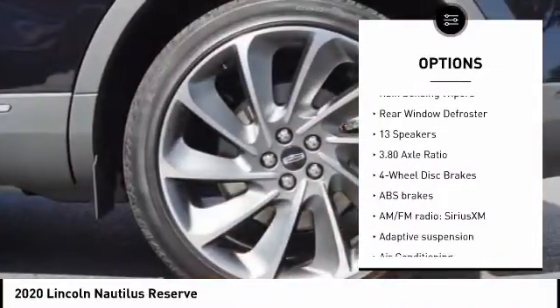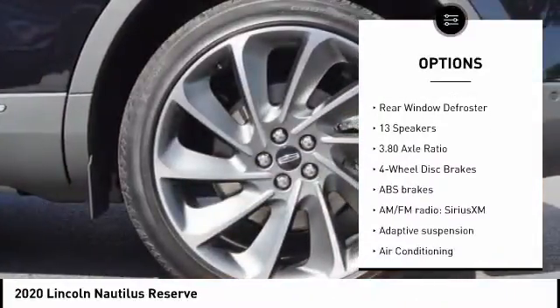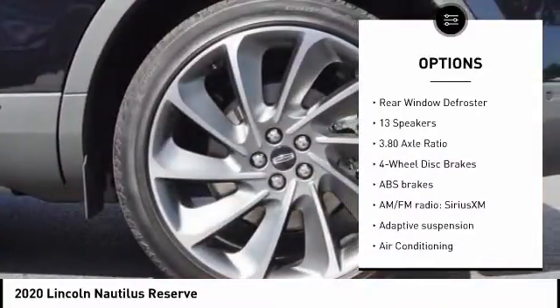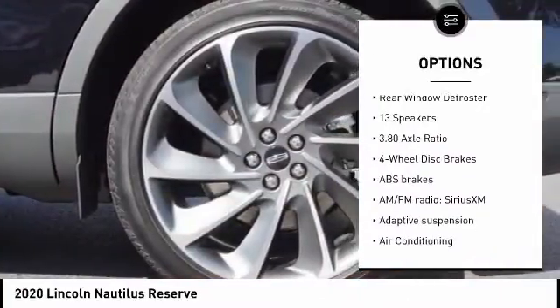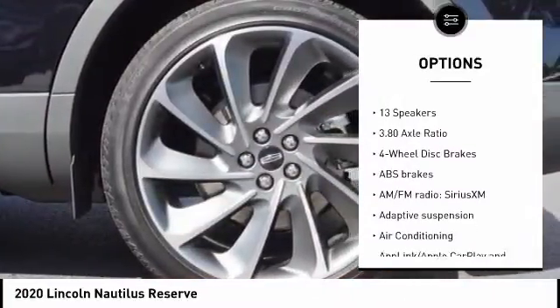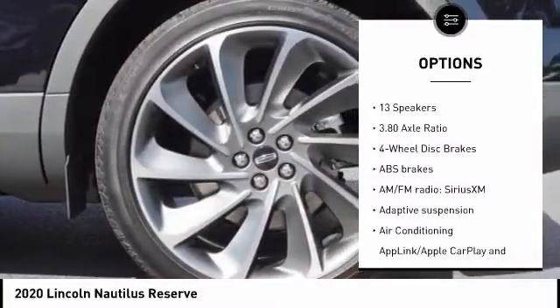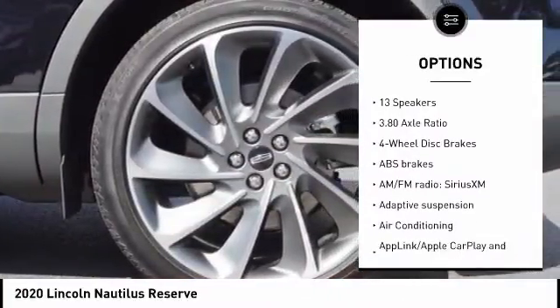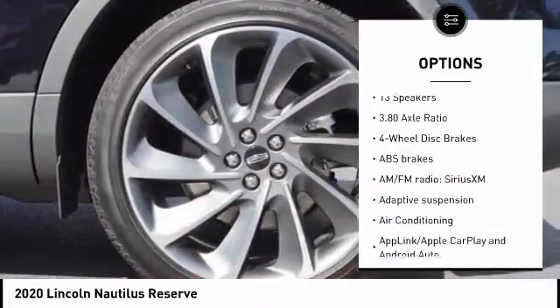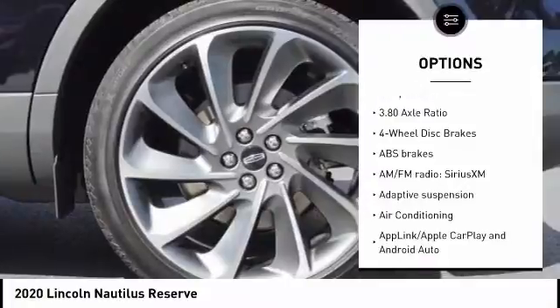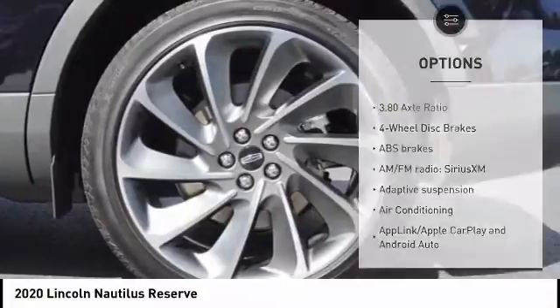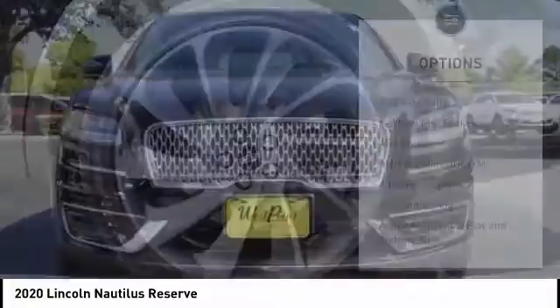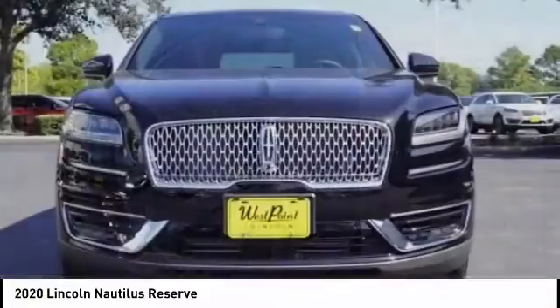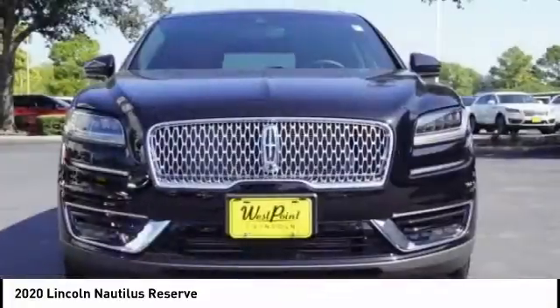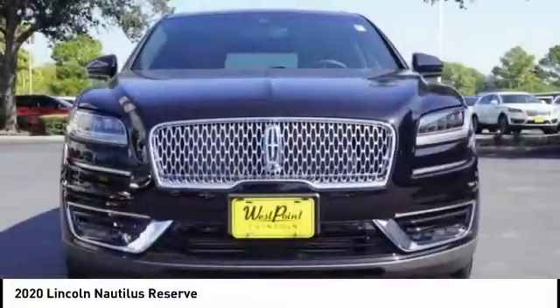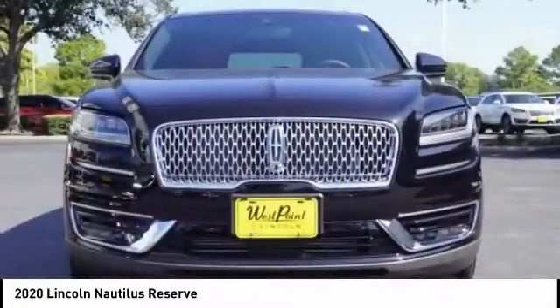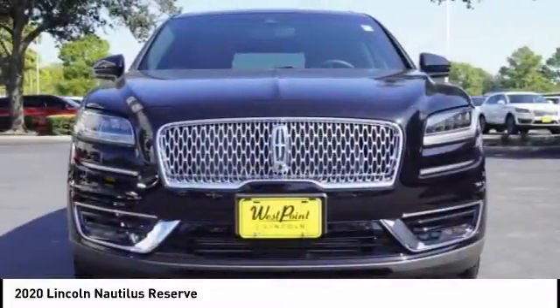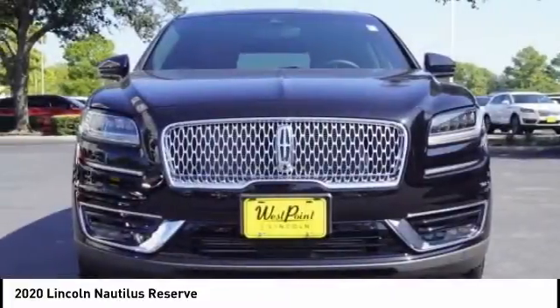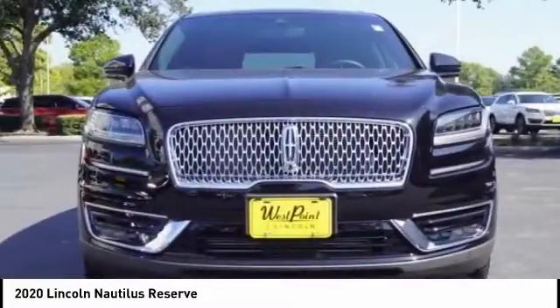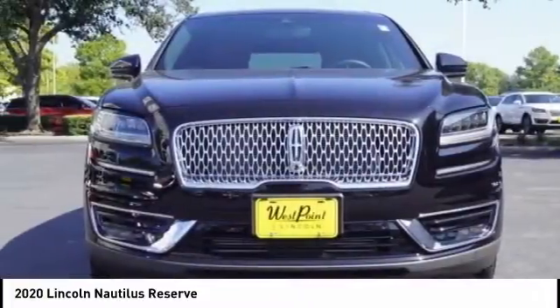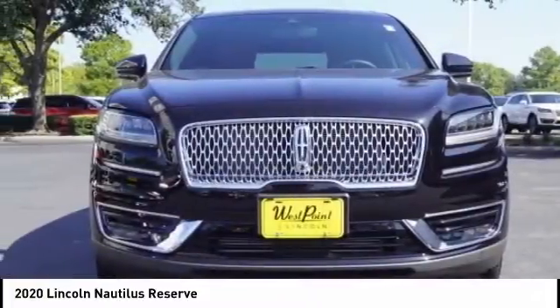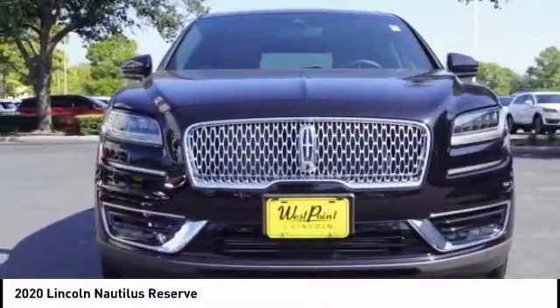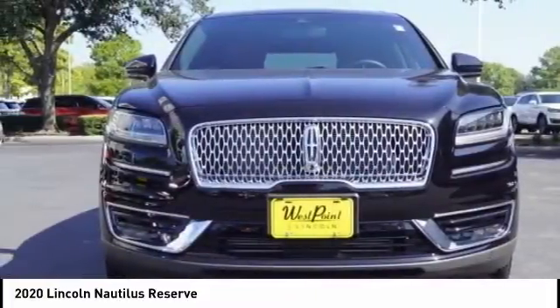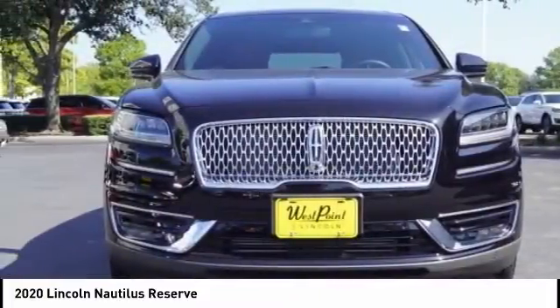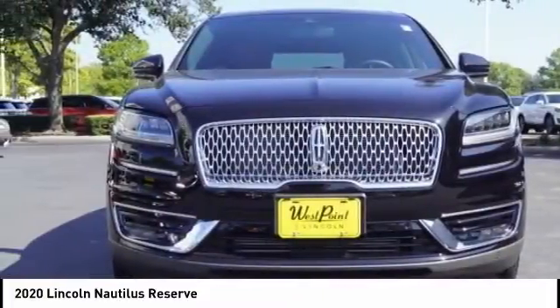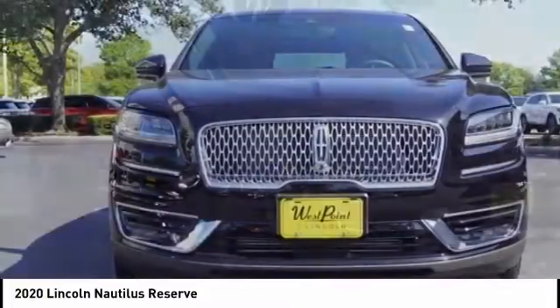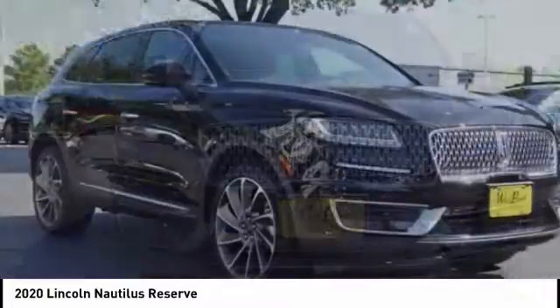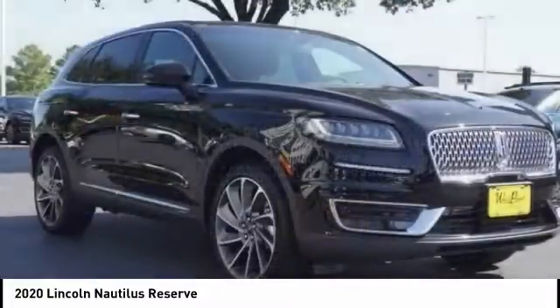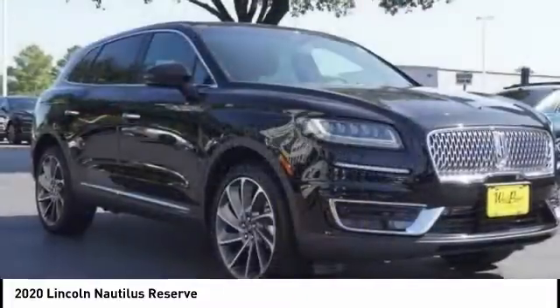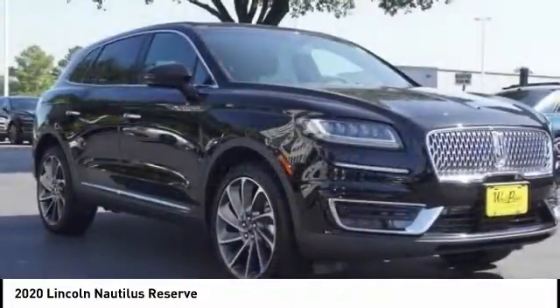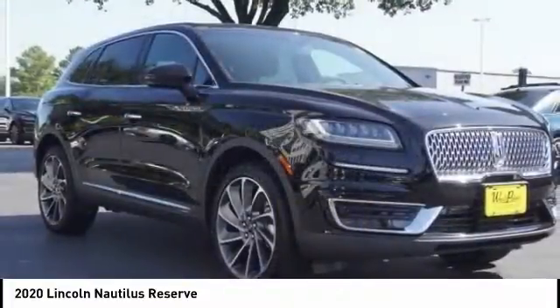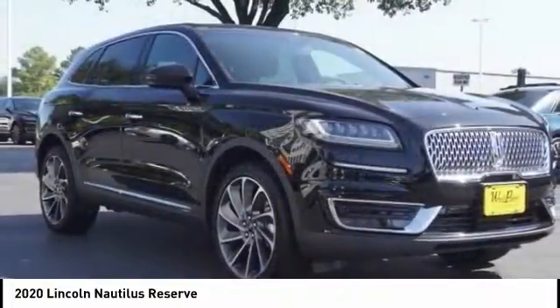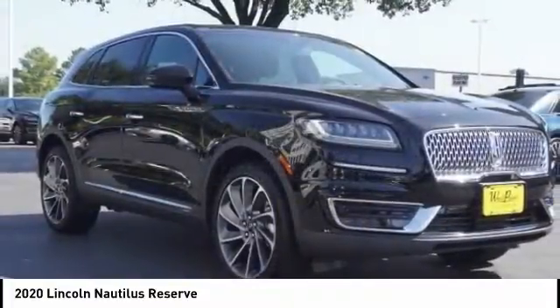Fog lights, four-wheel disc brakes, speed control, rain-sensing wipers, rear window defroster.